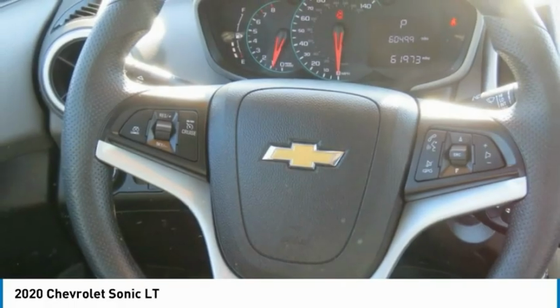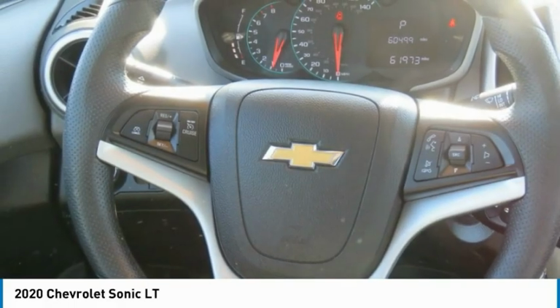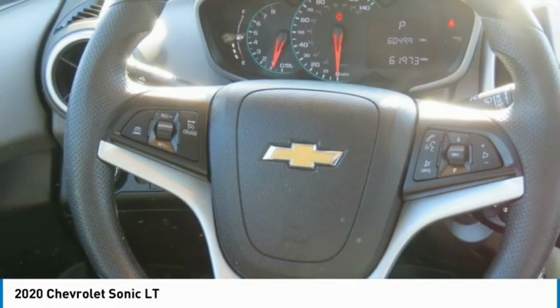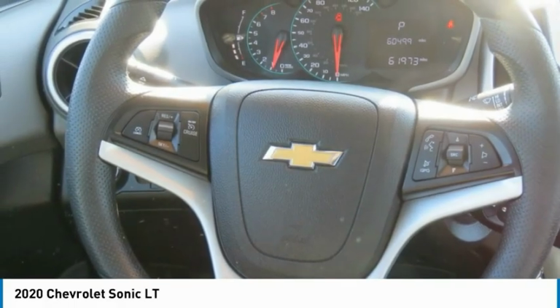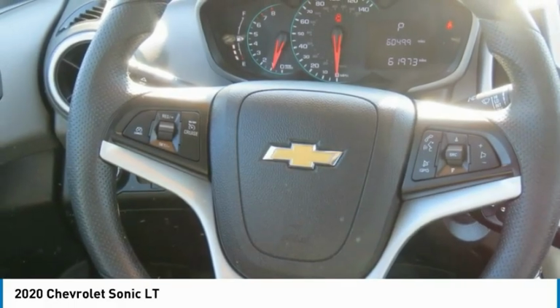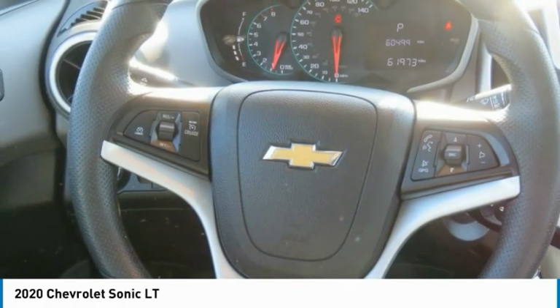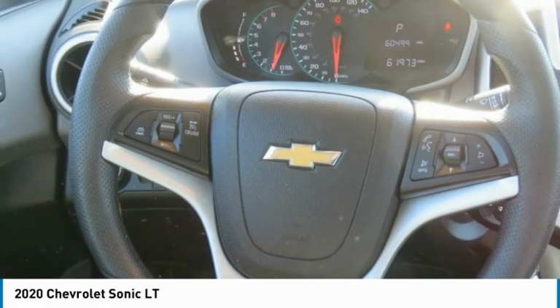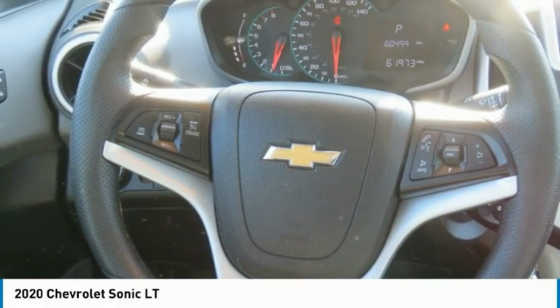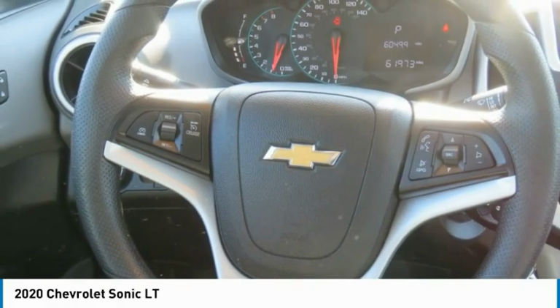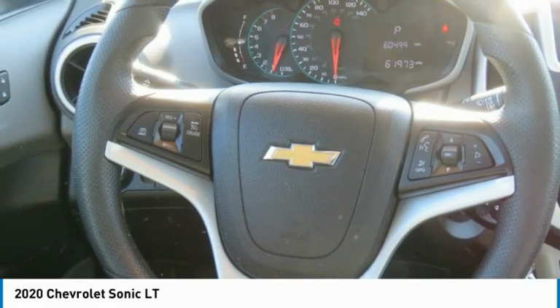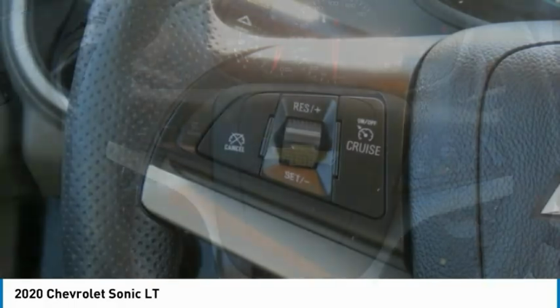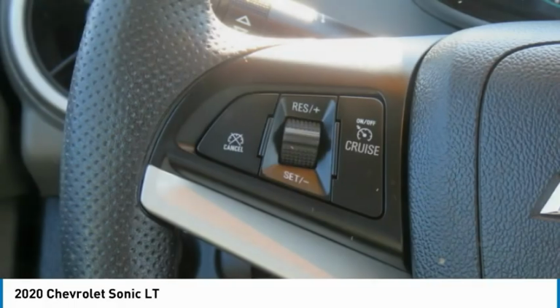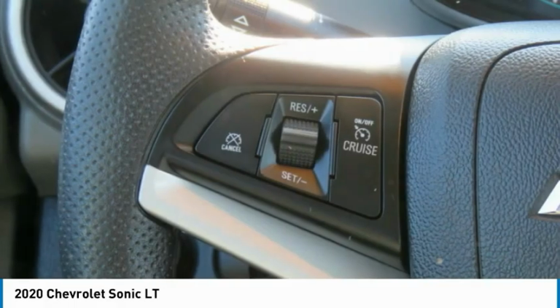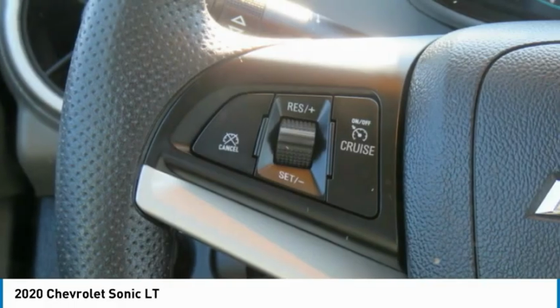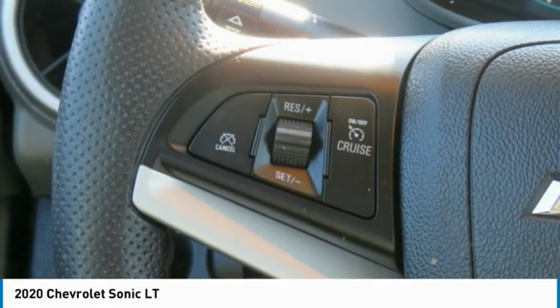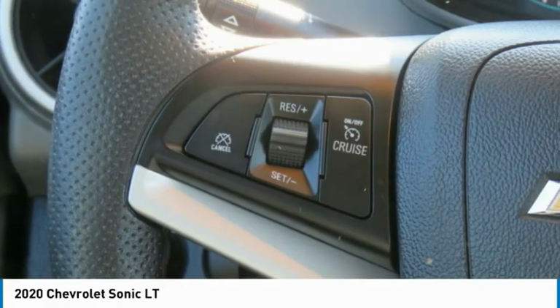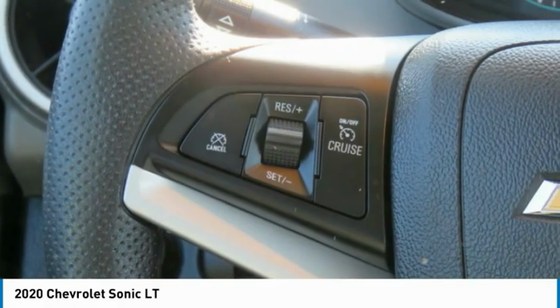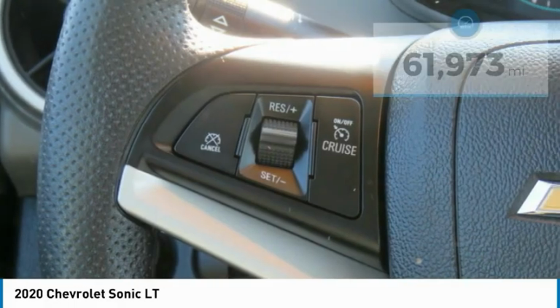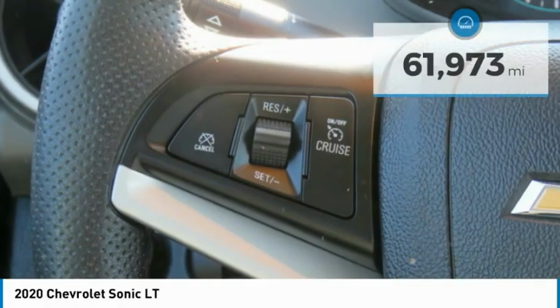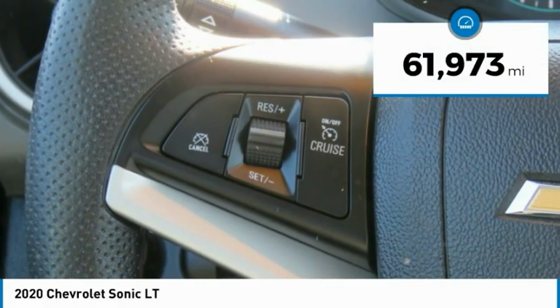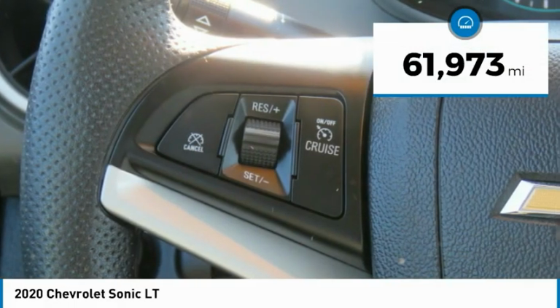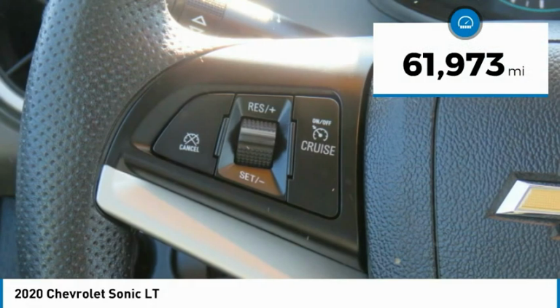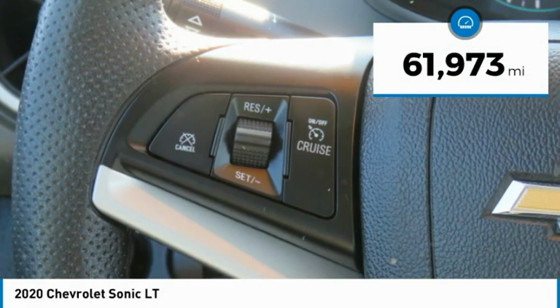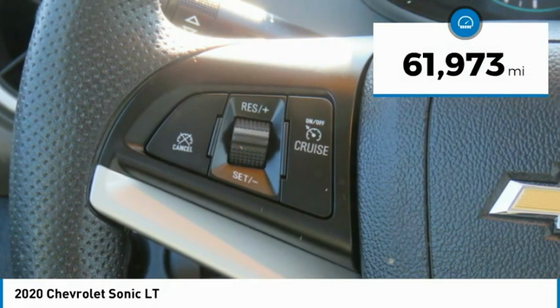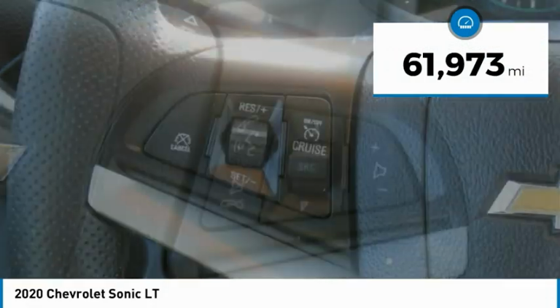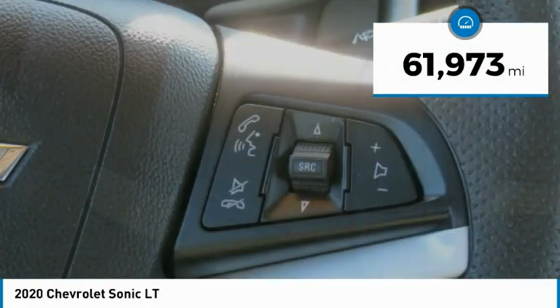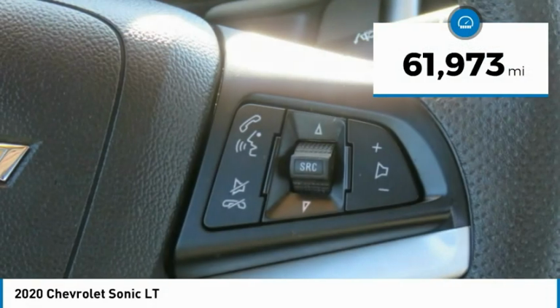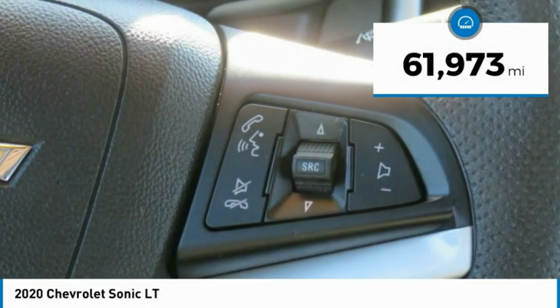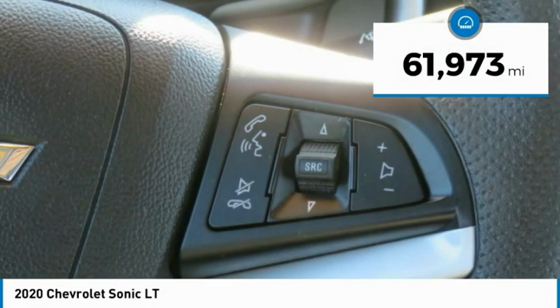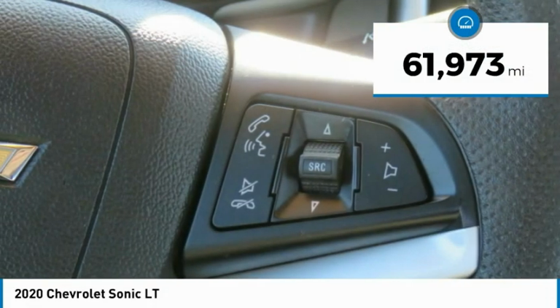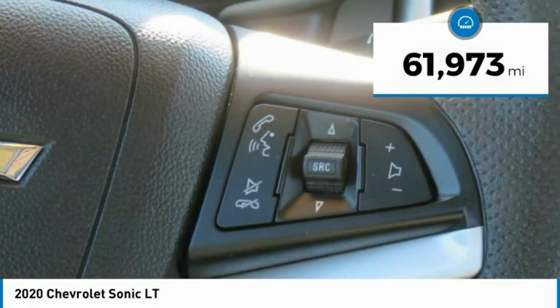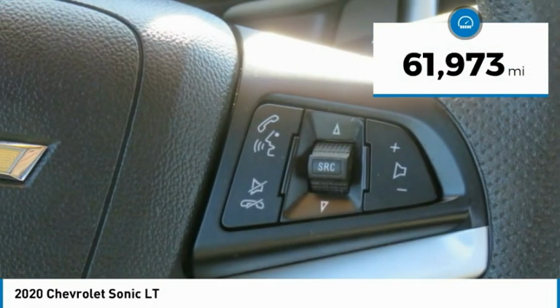So where's the sweet spot? Behind the wheel. This vehicle has less than 65,000 miles.